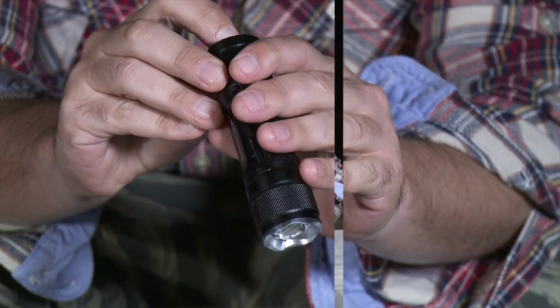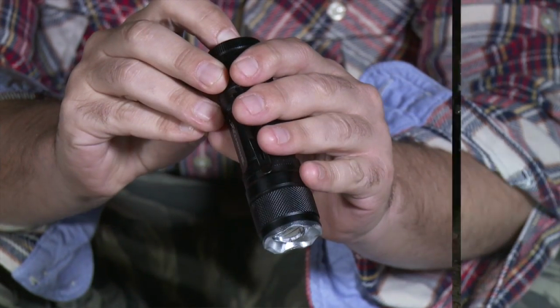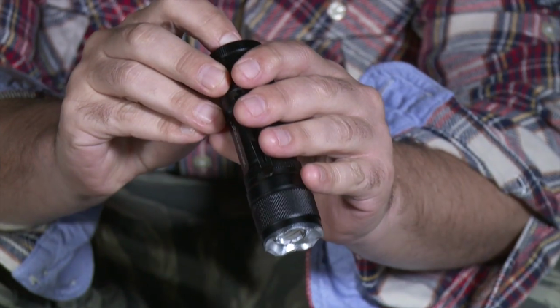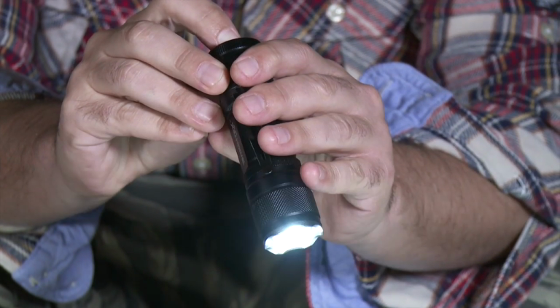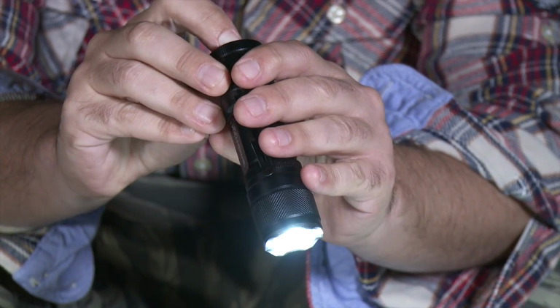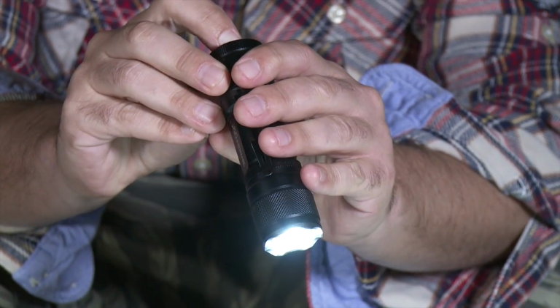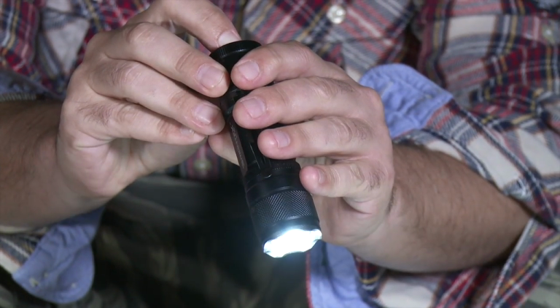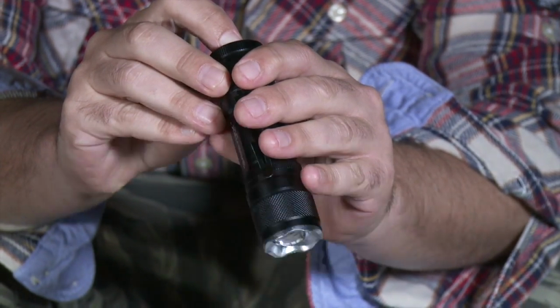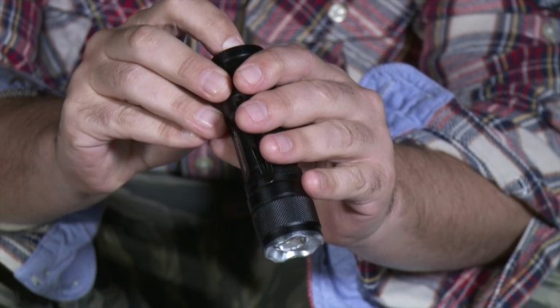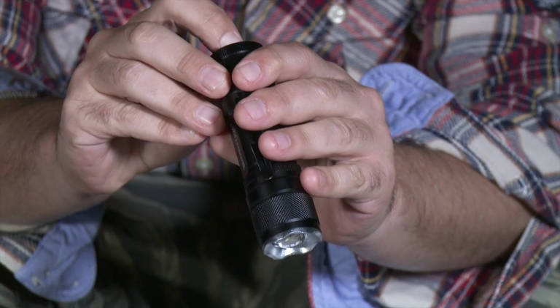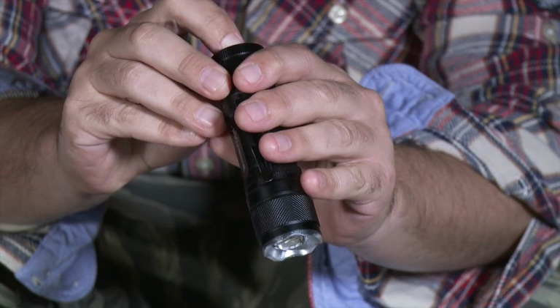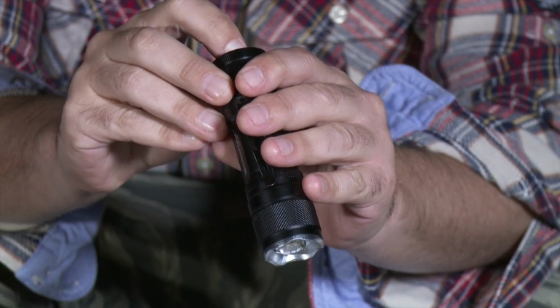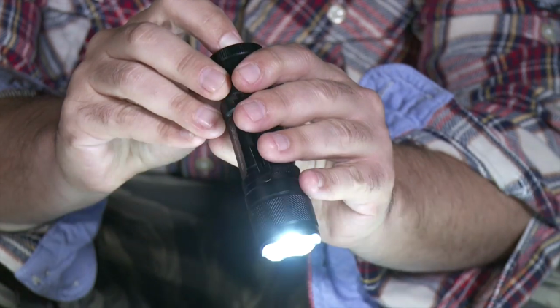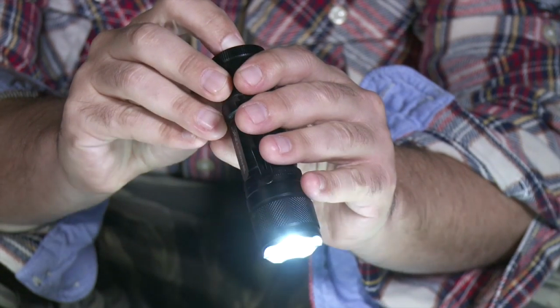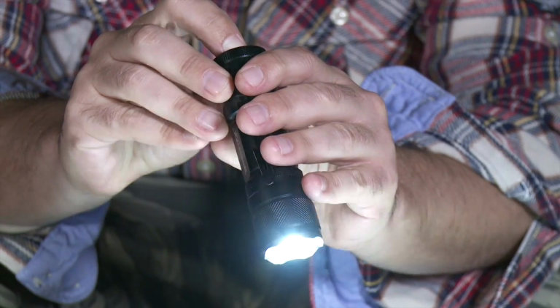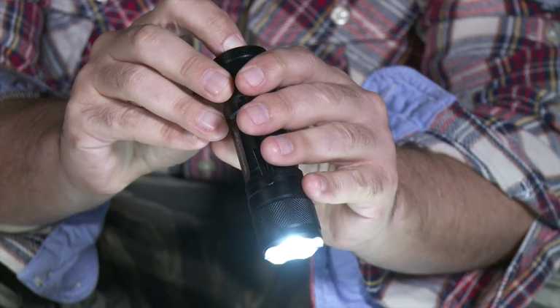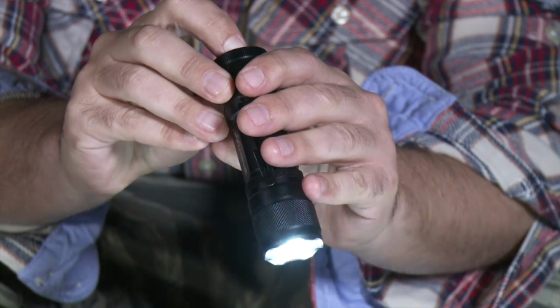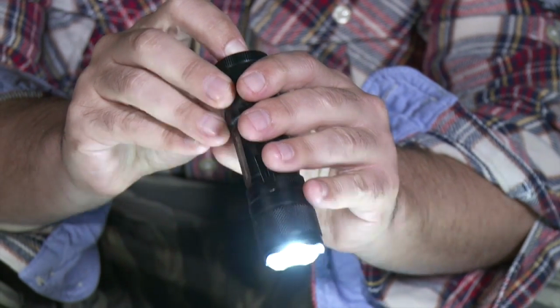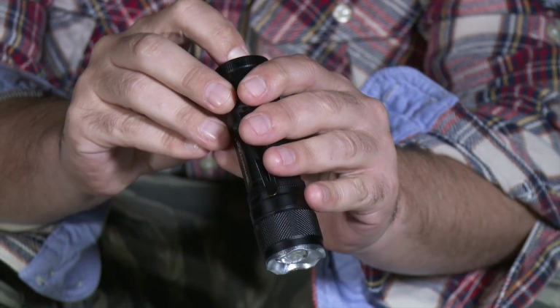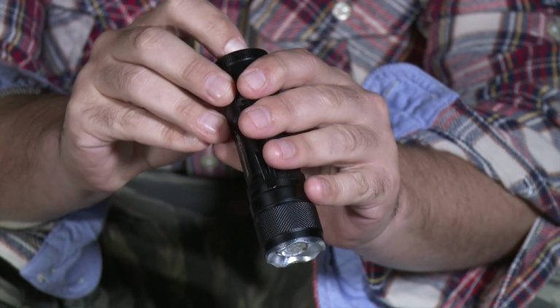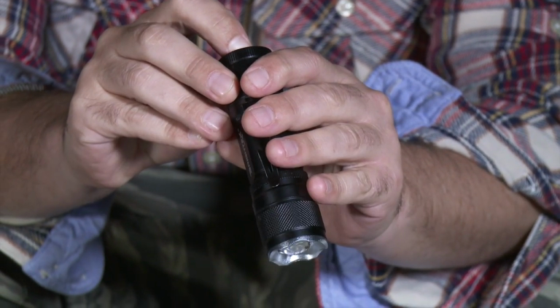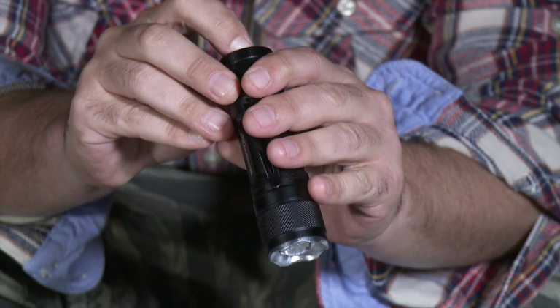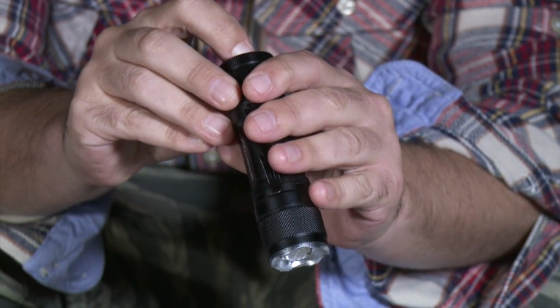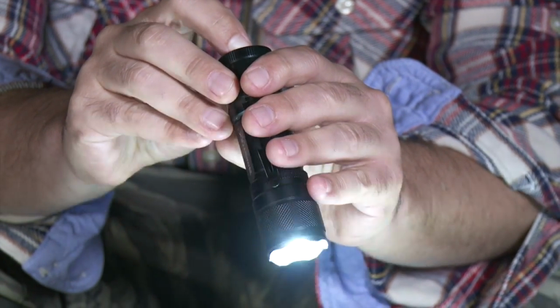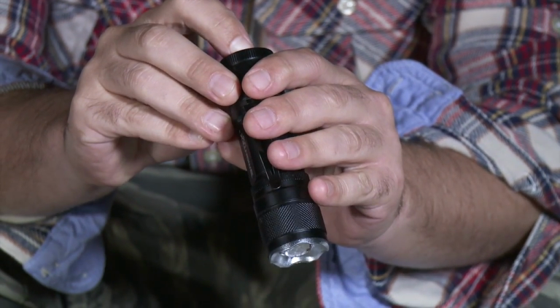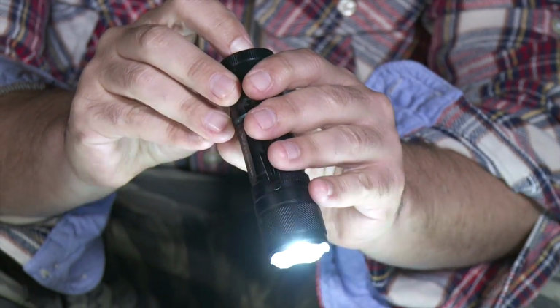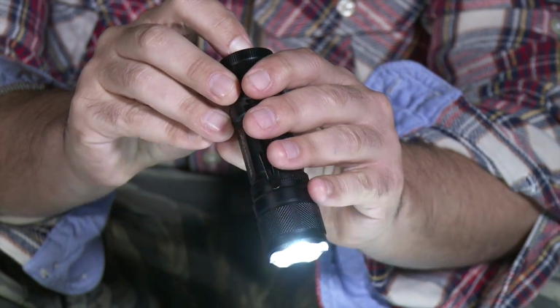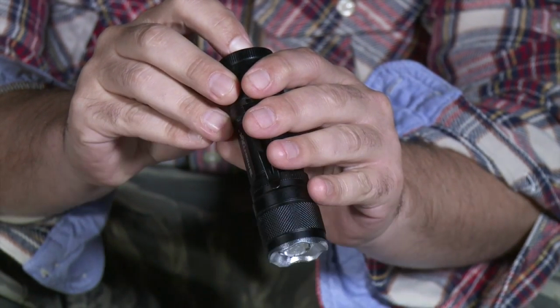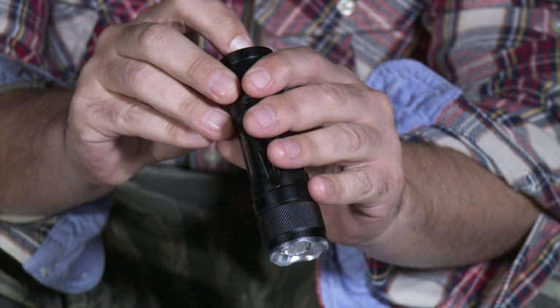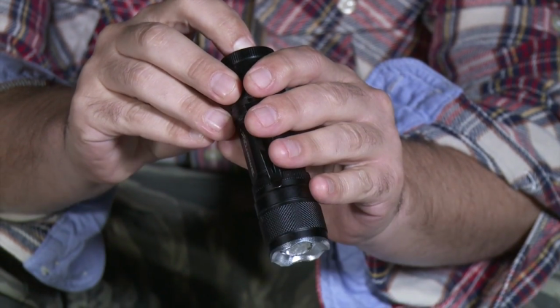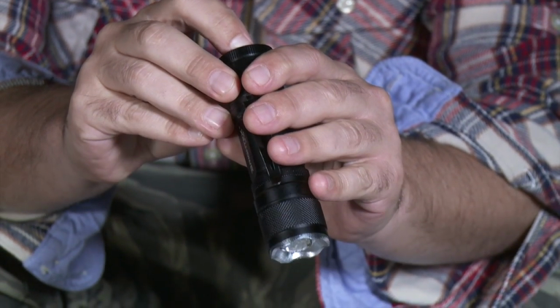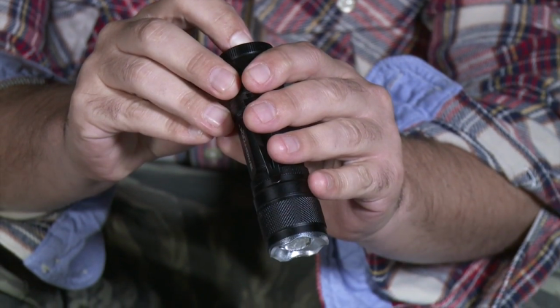If you switch on the flashlight less than three seconds after it's been turned off, it will switch to the next mode.